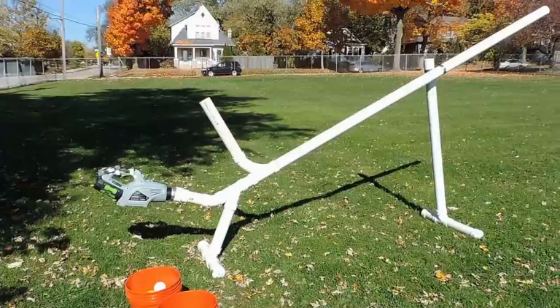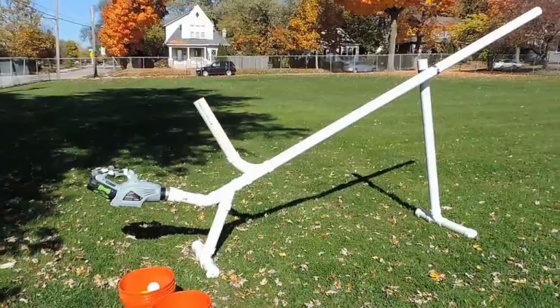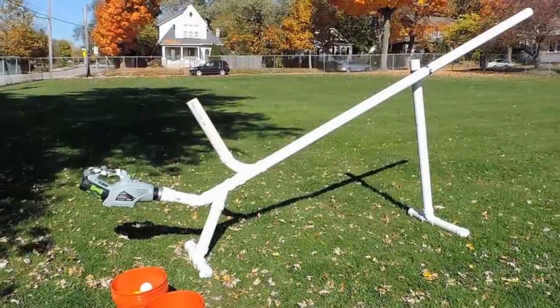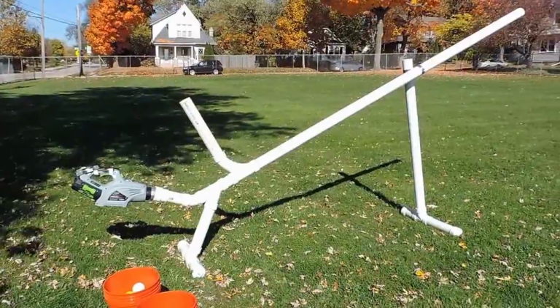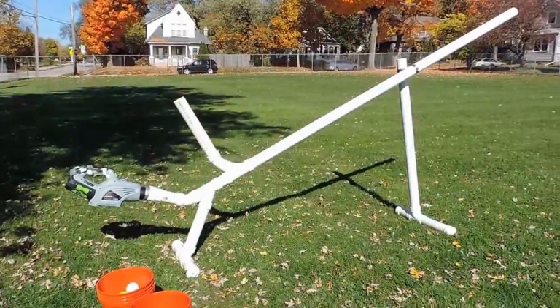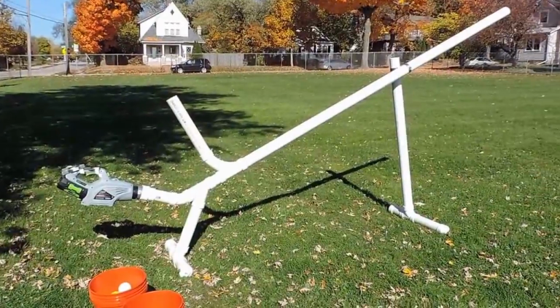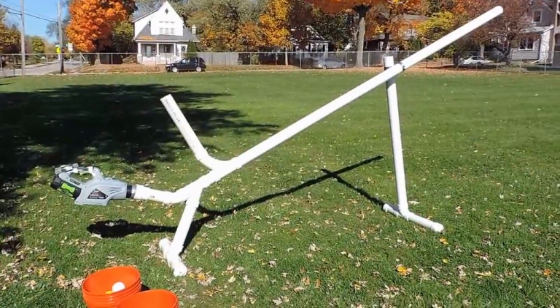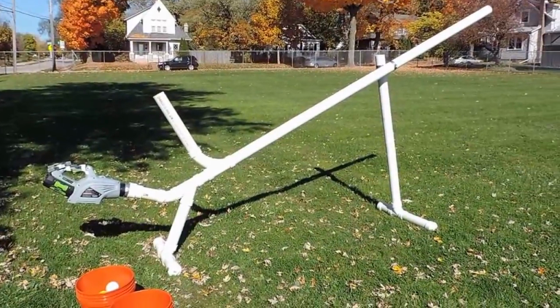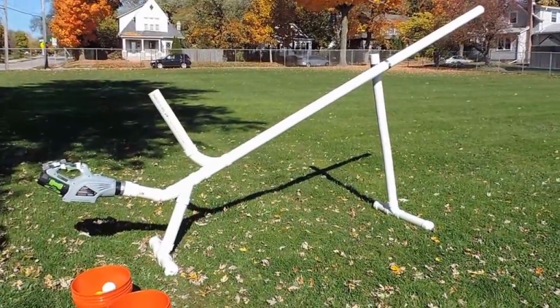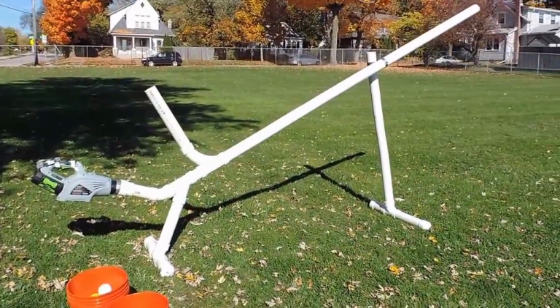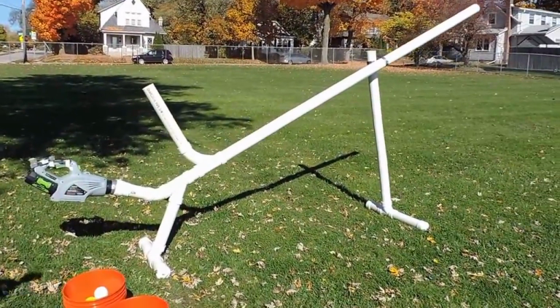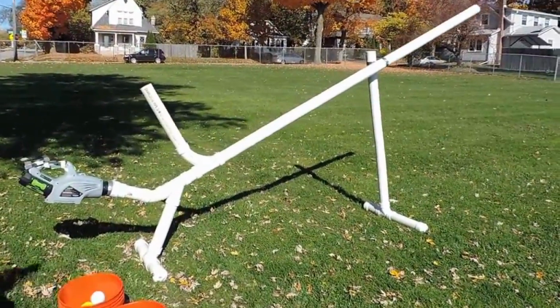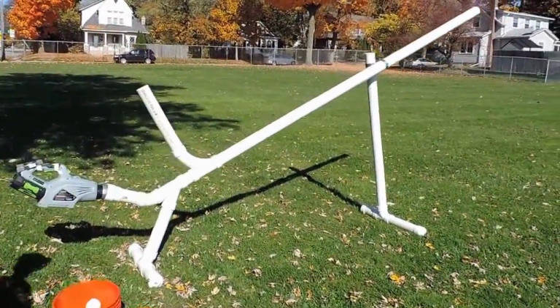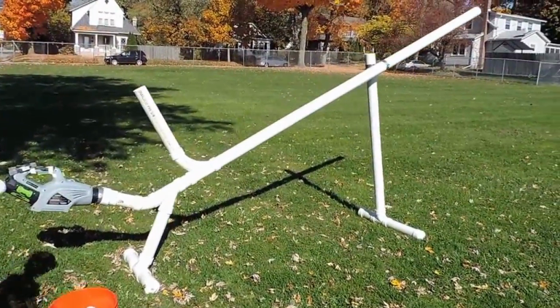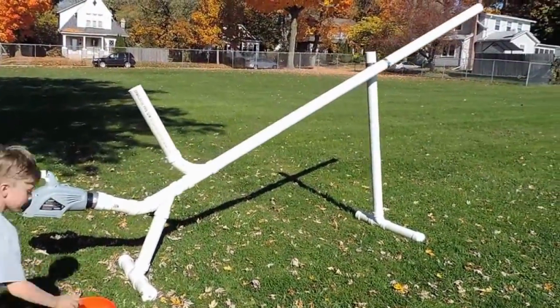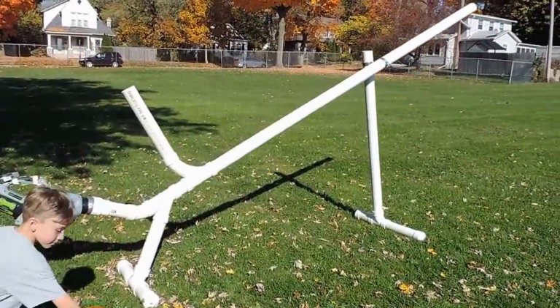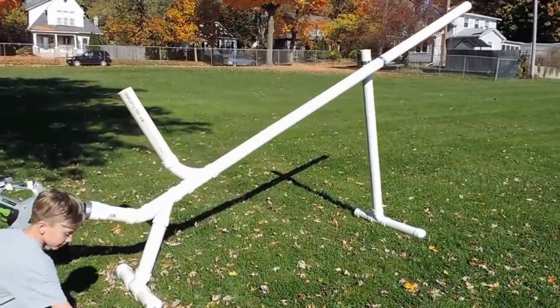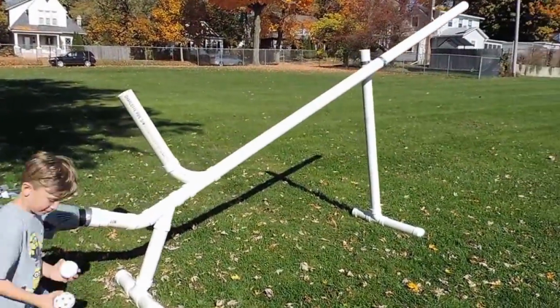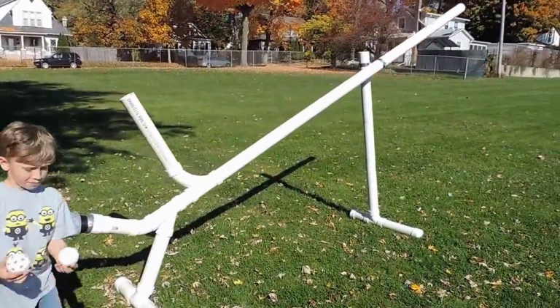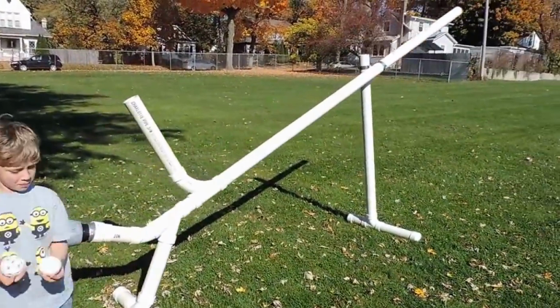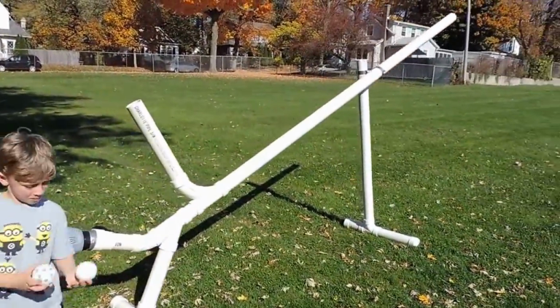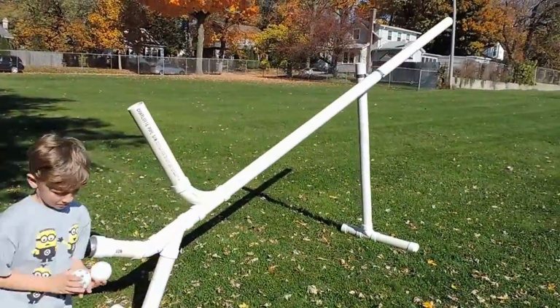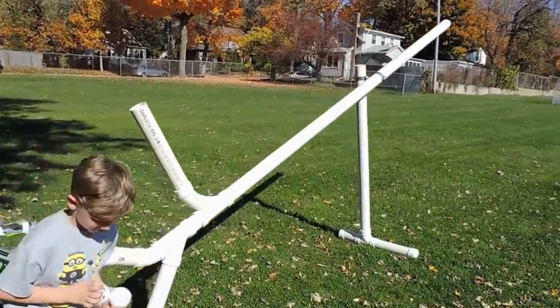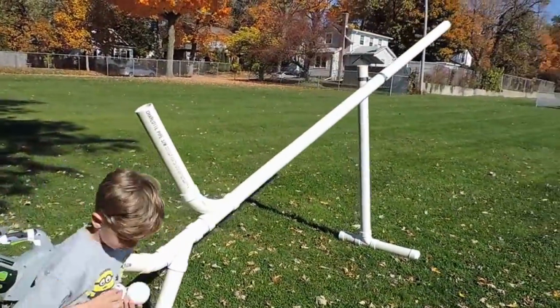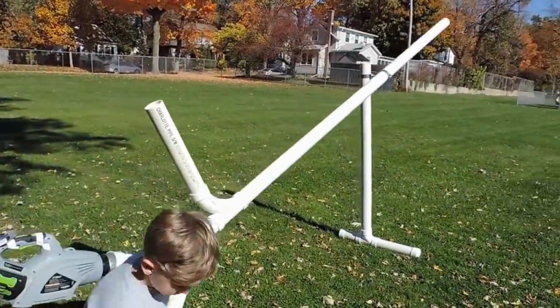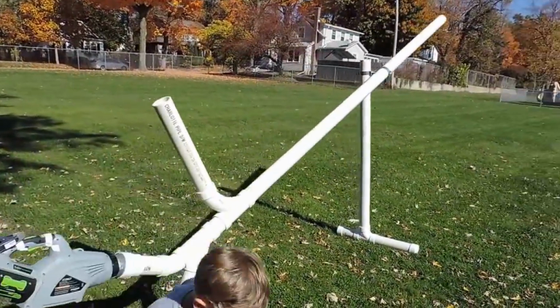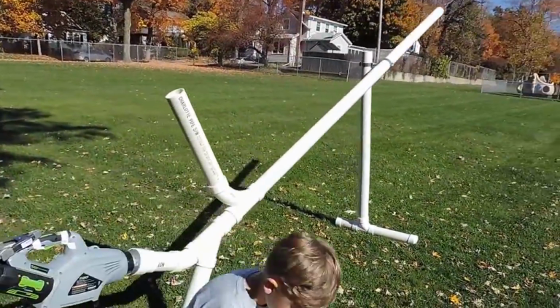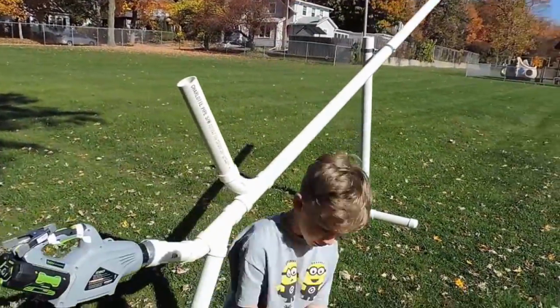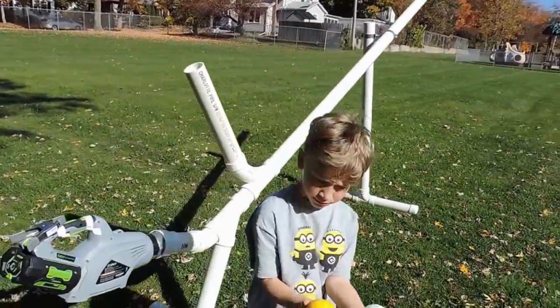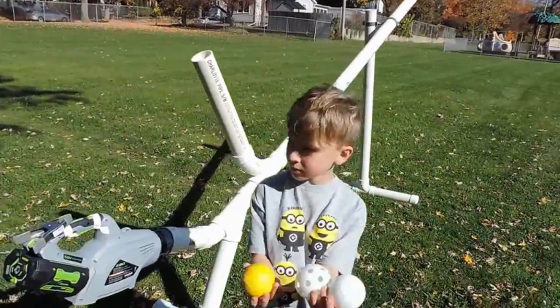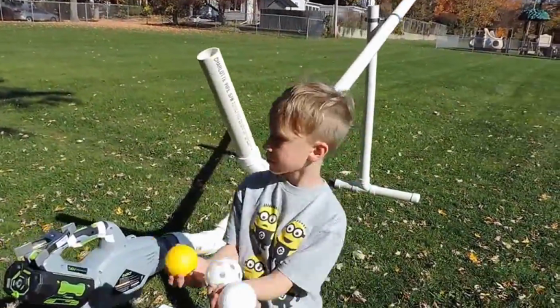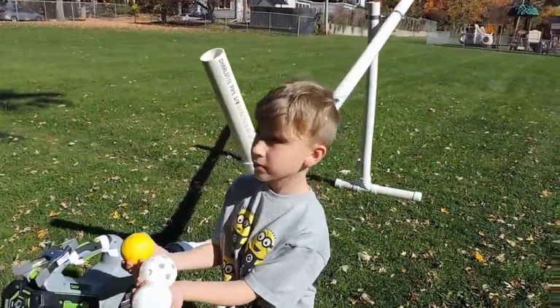Hey, we got a wiffle ball cannon here this time. Let's get a close-up on it.